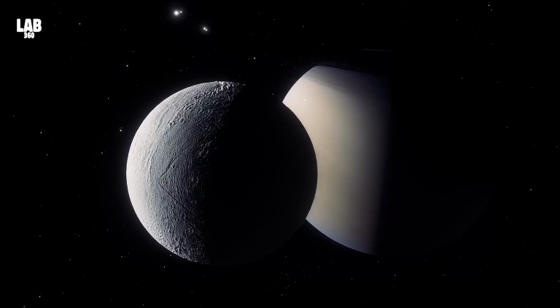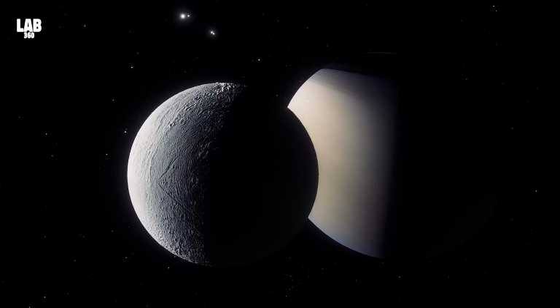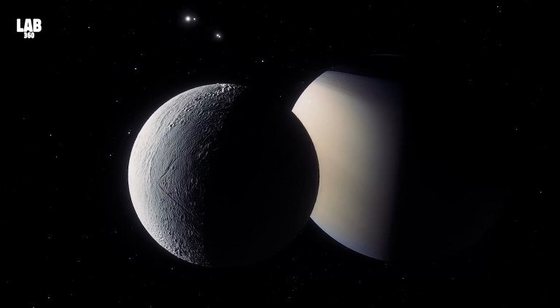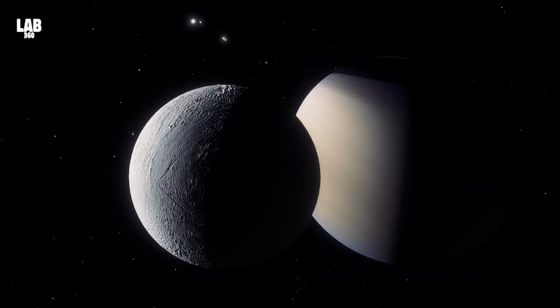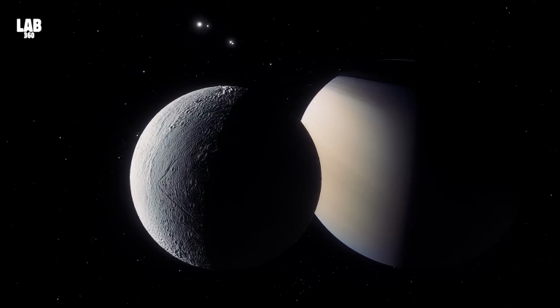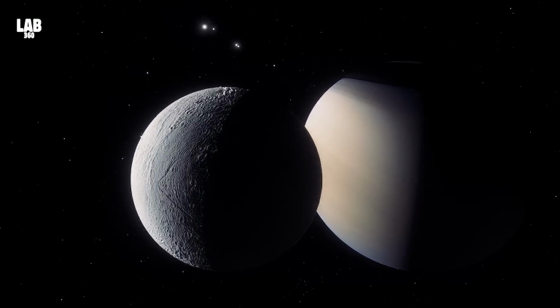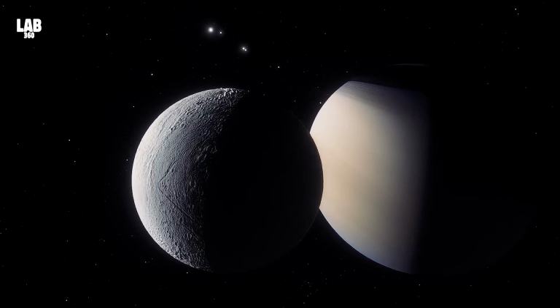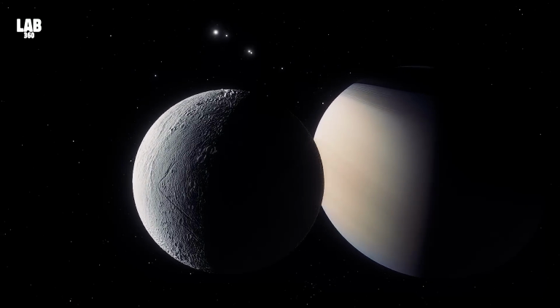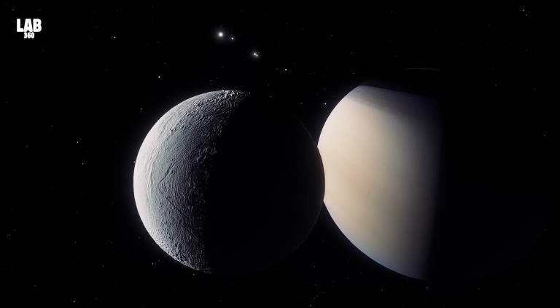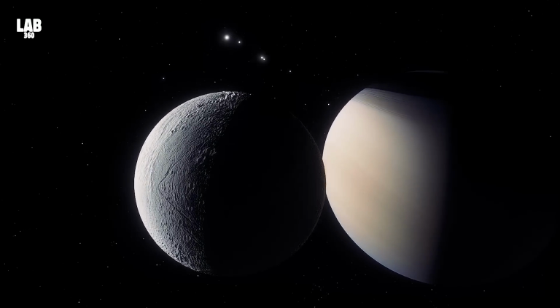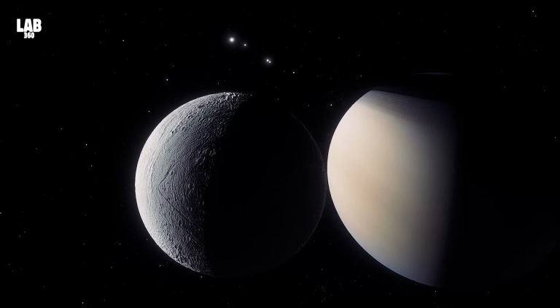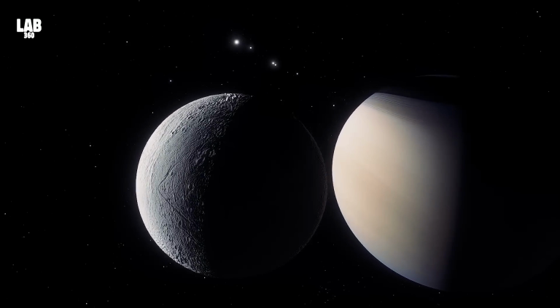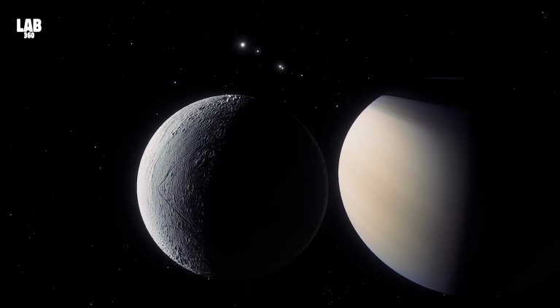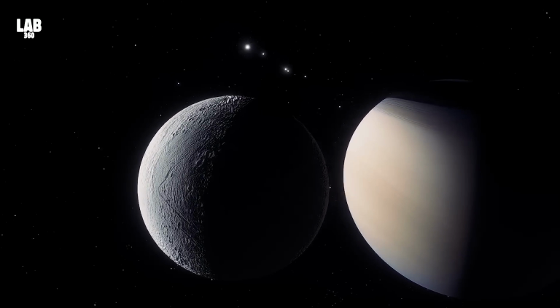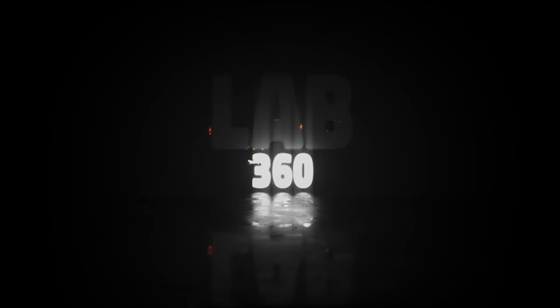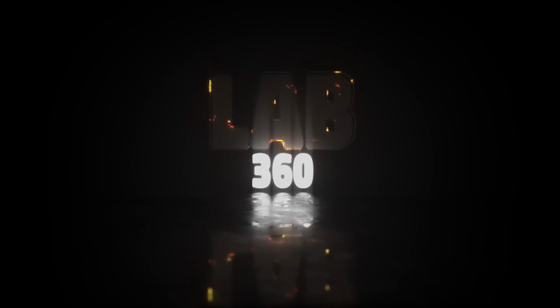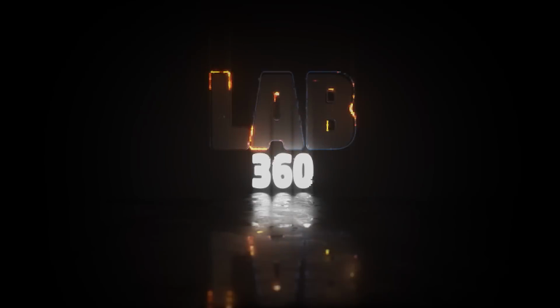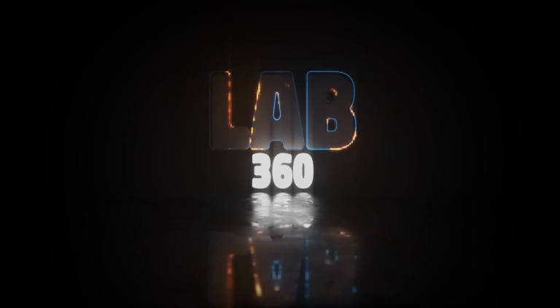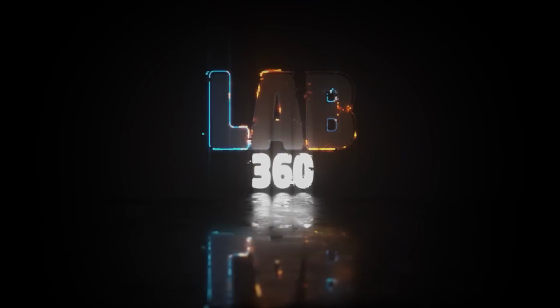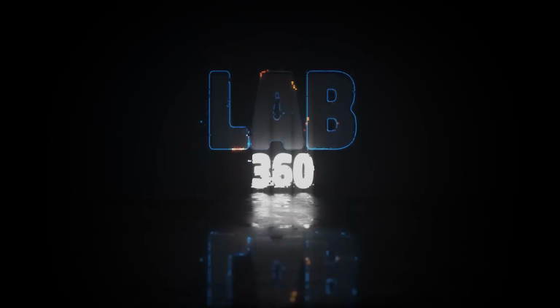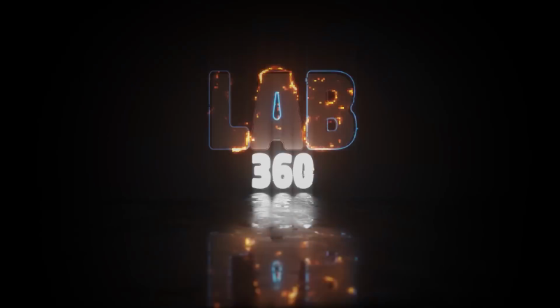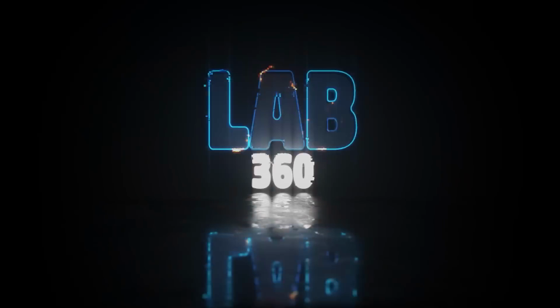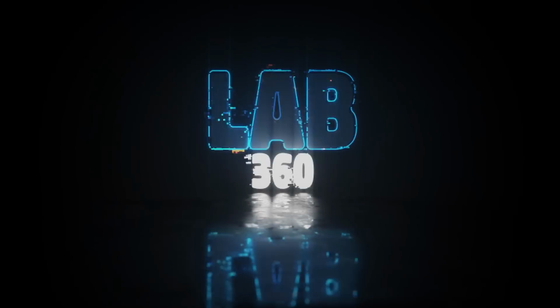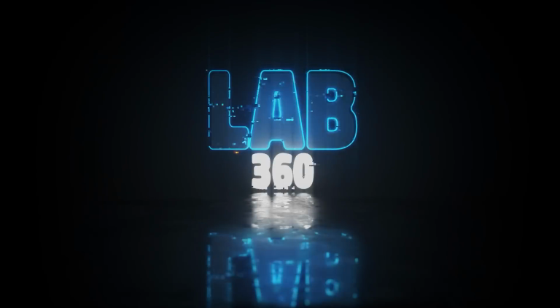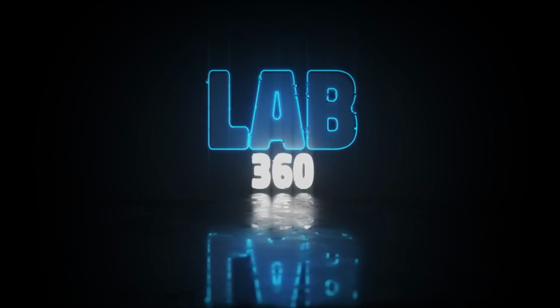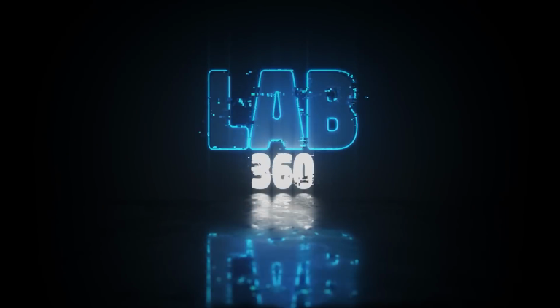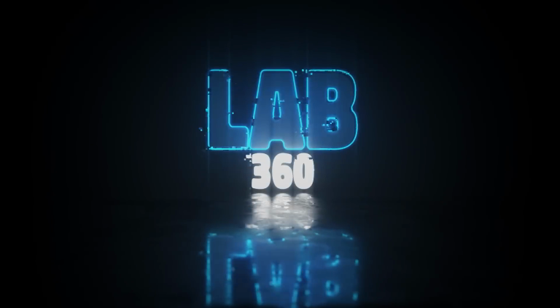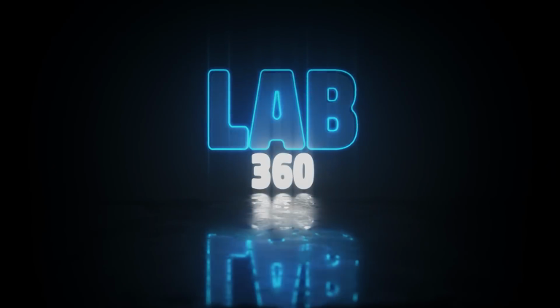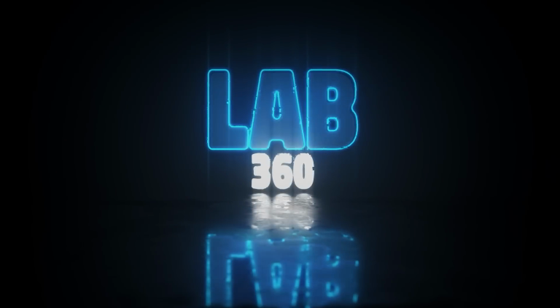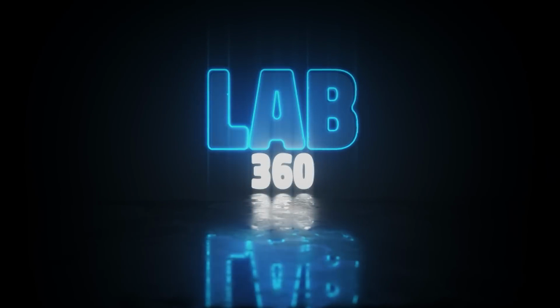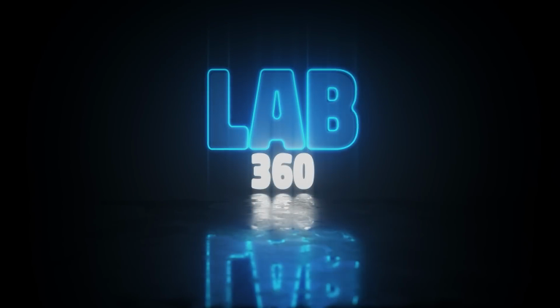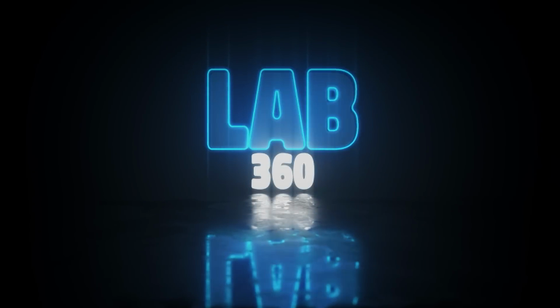But how do we unravel this cosmic enigma? Well, we just did. Welcome to Lab 360 — it's time to explore.